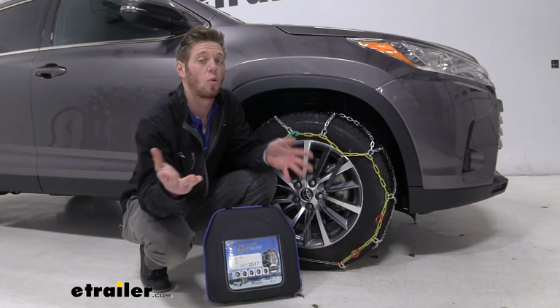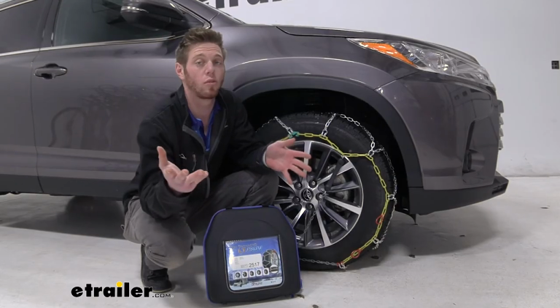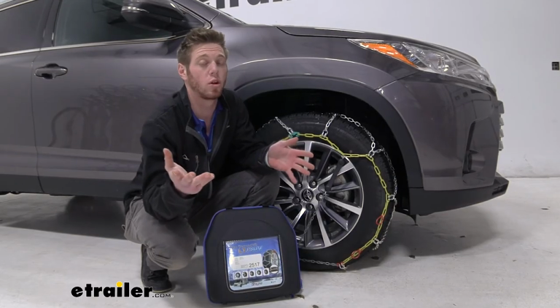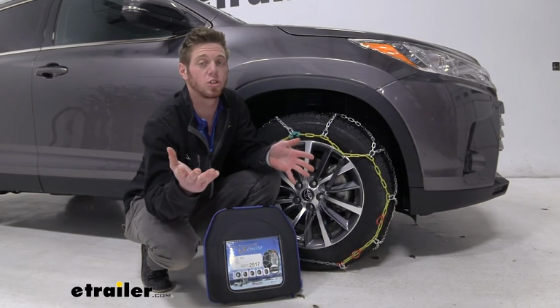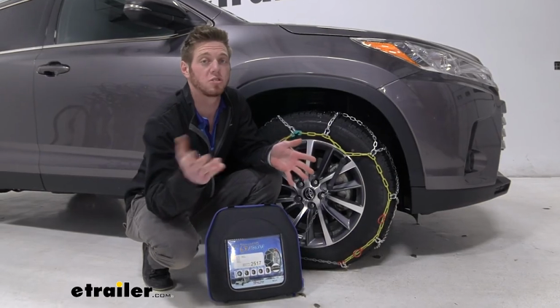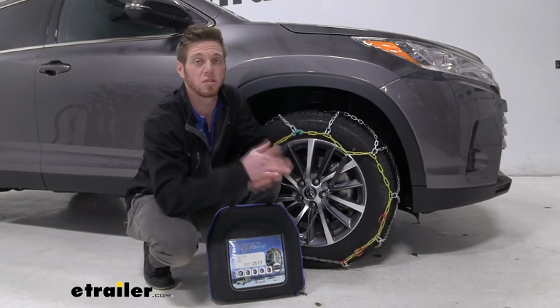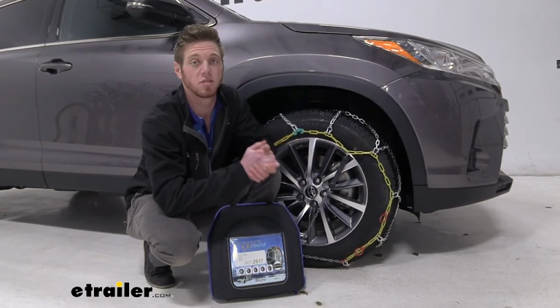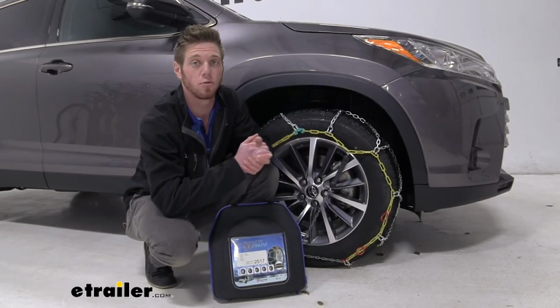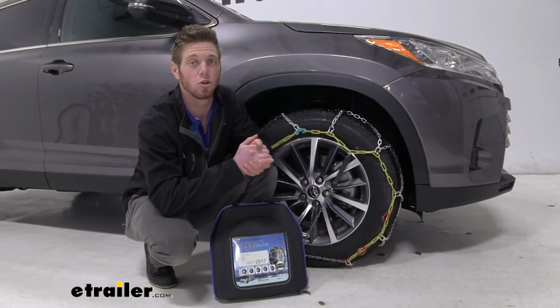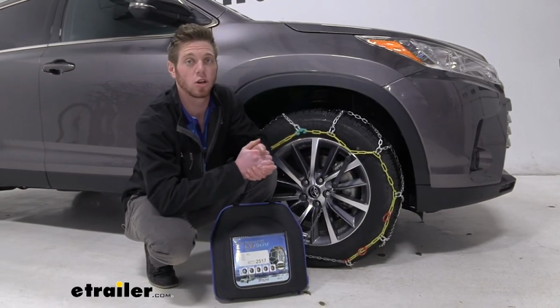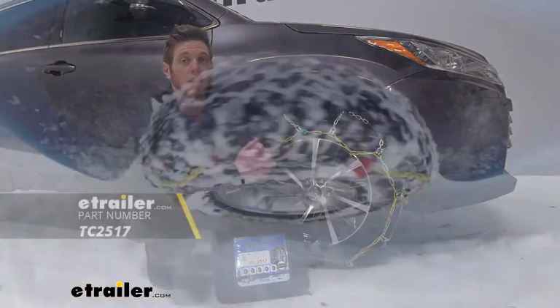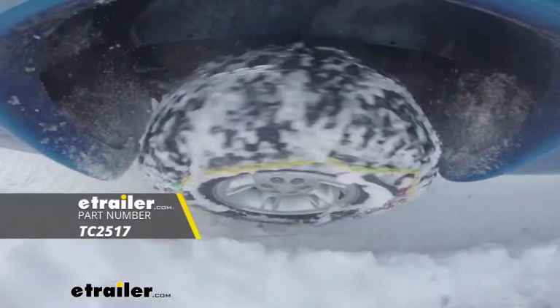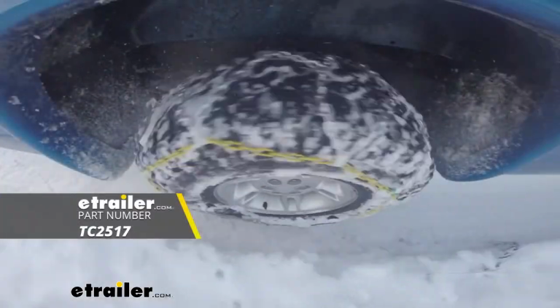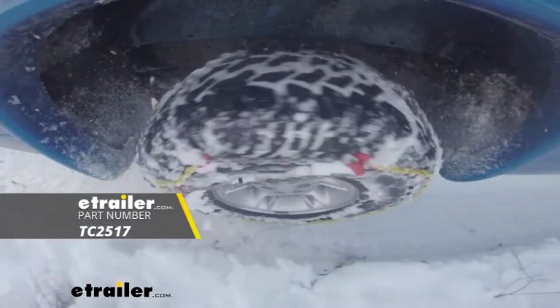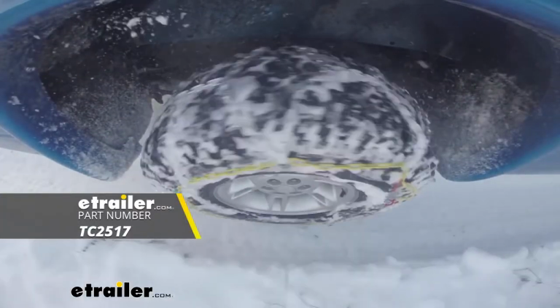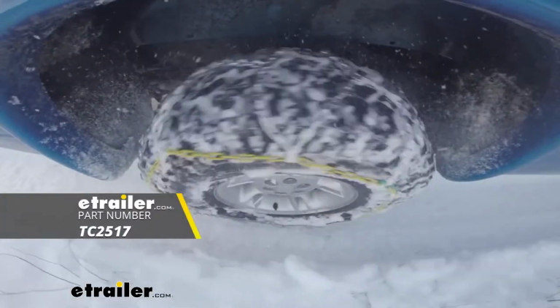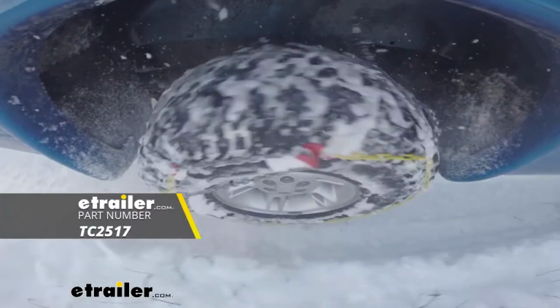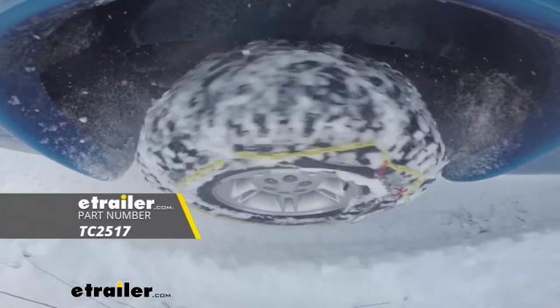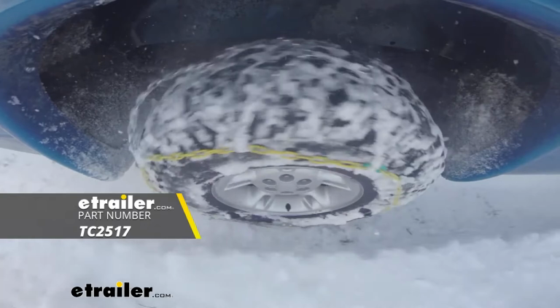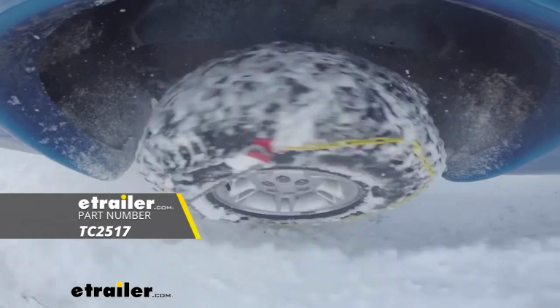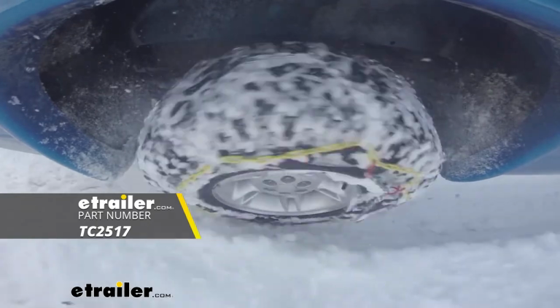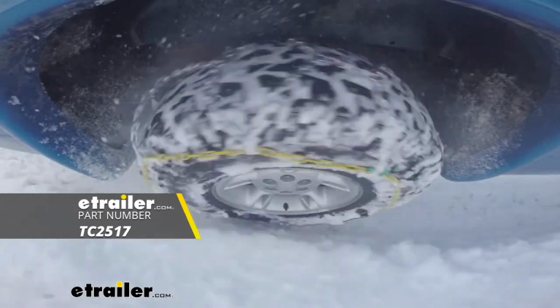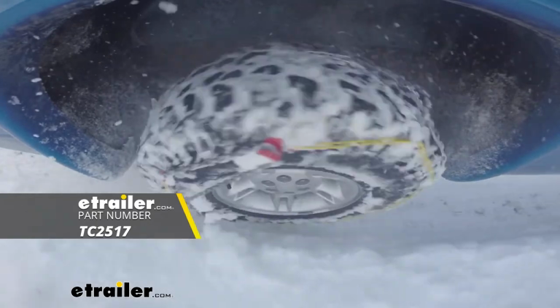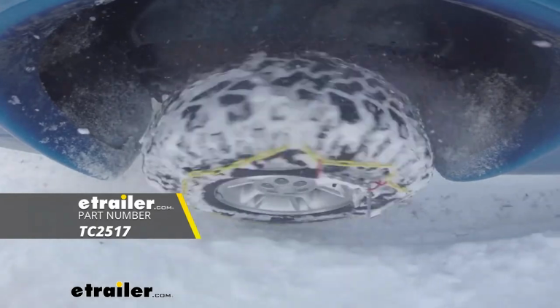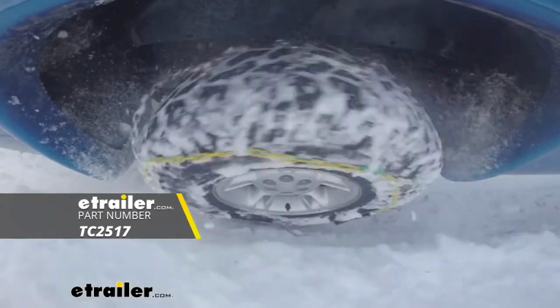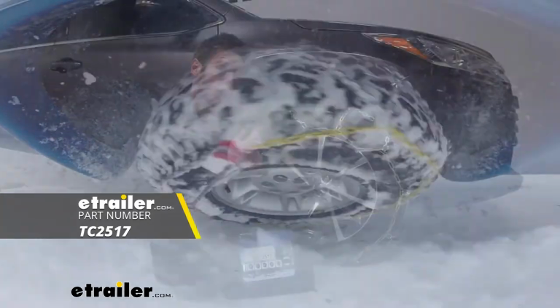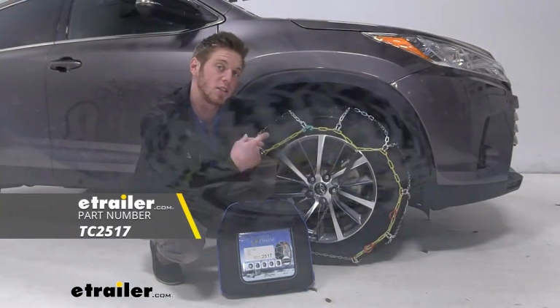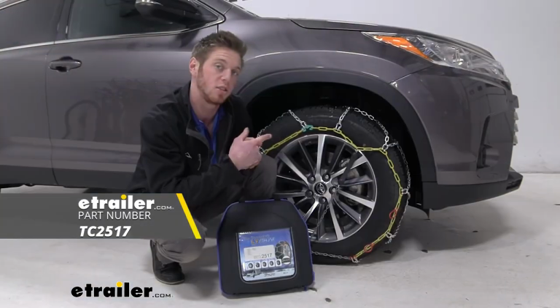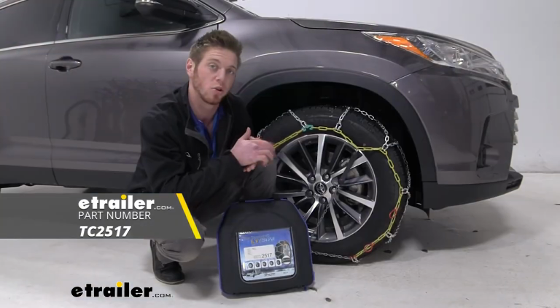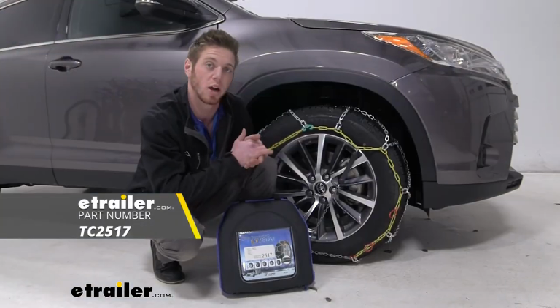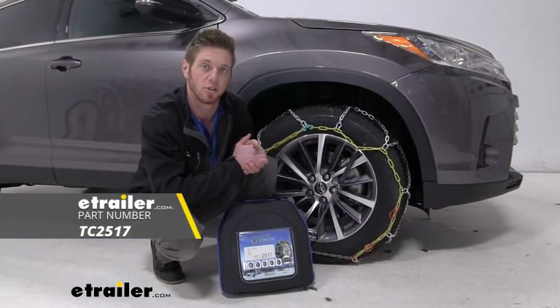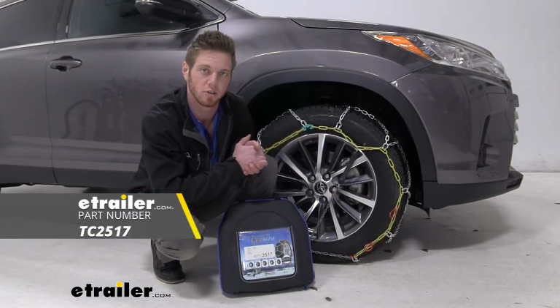Well everyone, that just about does it for our look at the Titan Chain Alloy Snow Tire Chains on our 2019 Toyota Highlander.